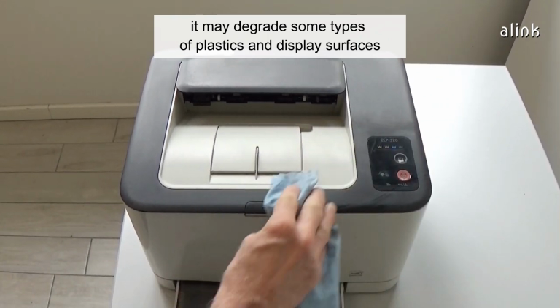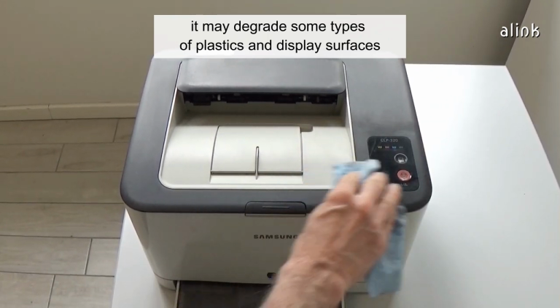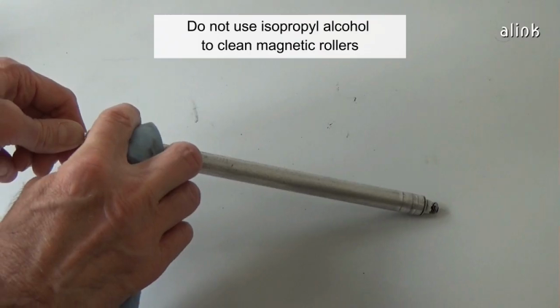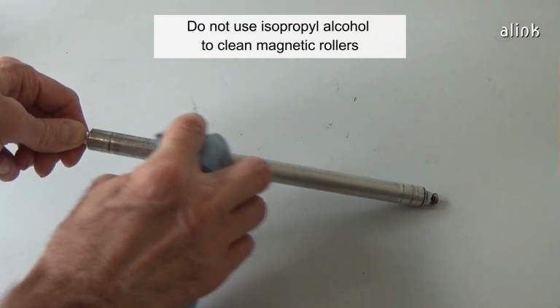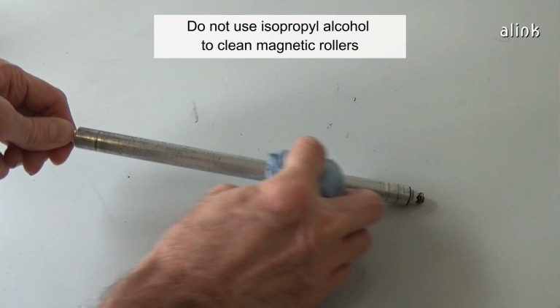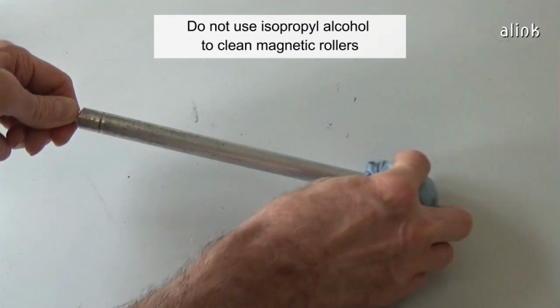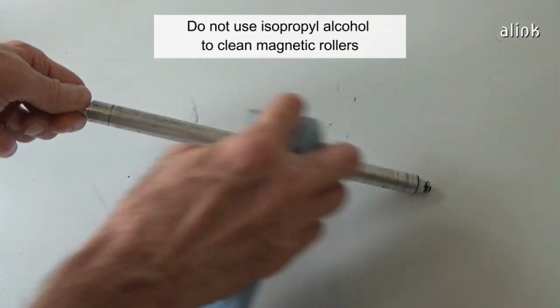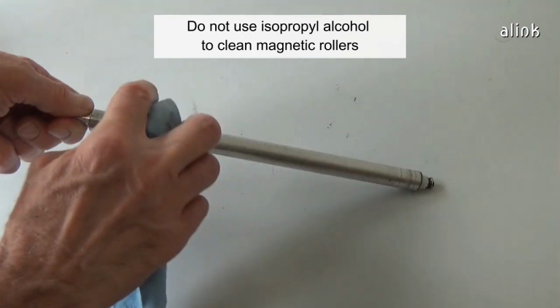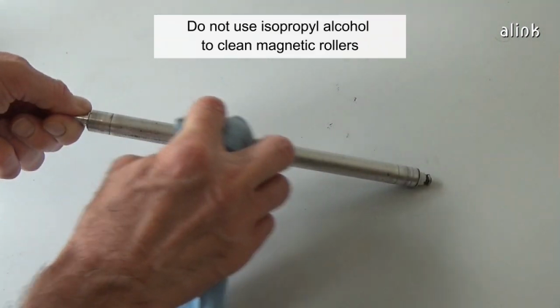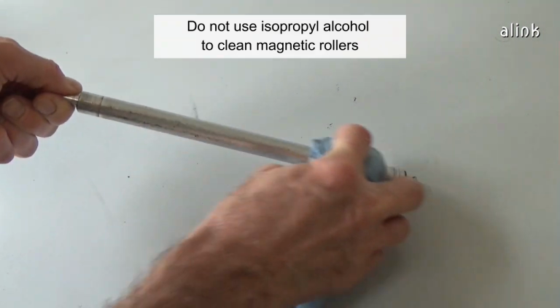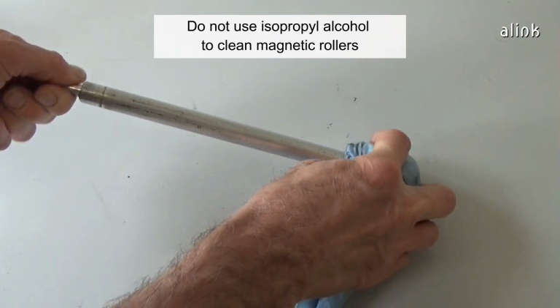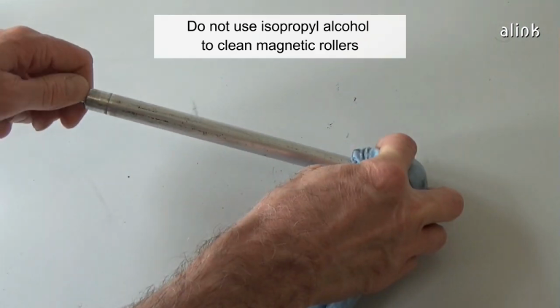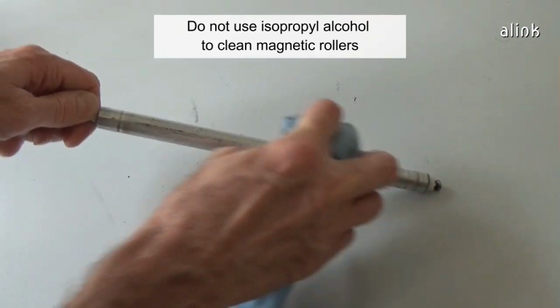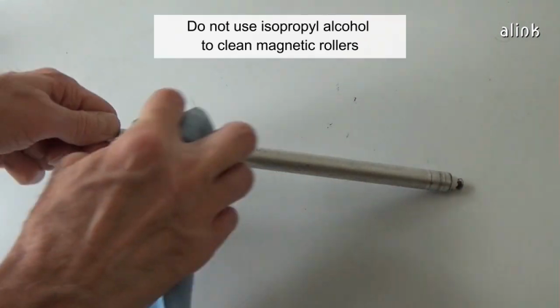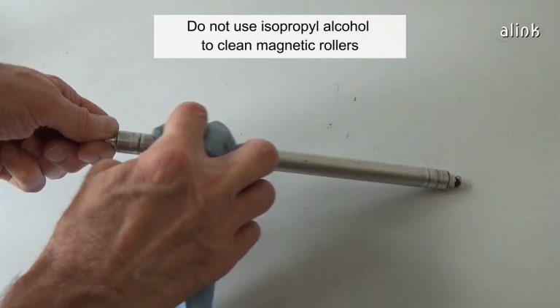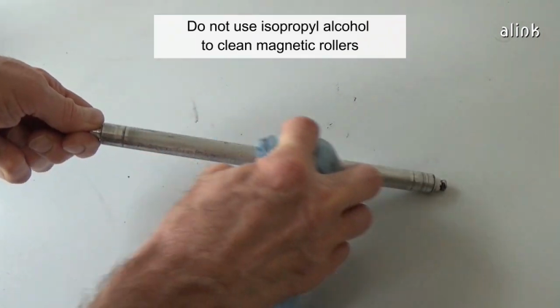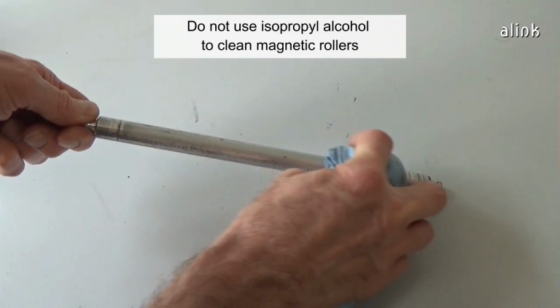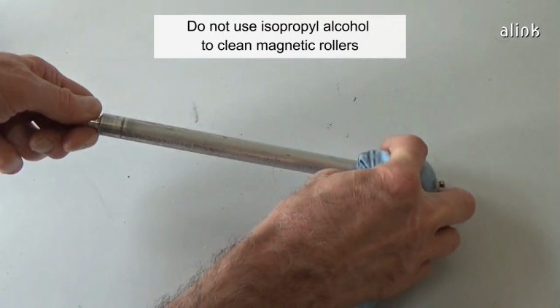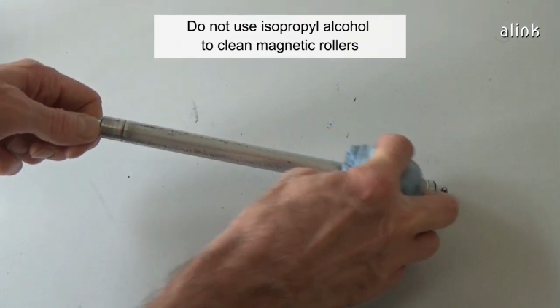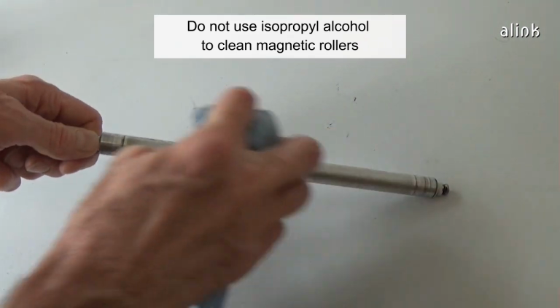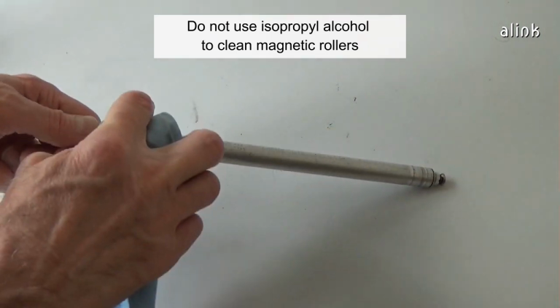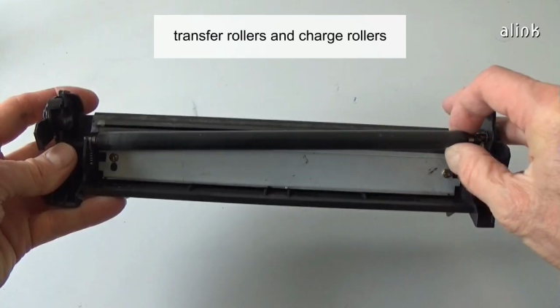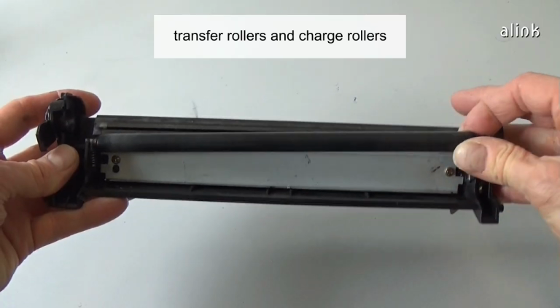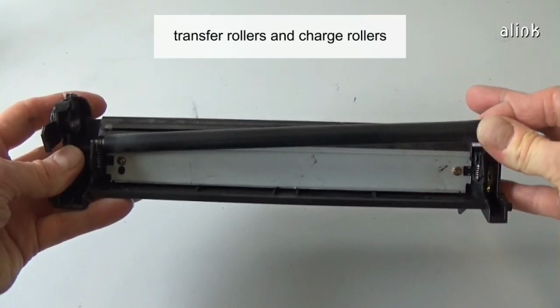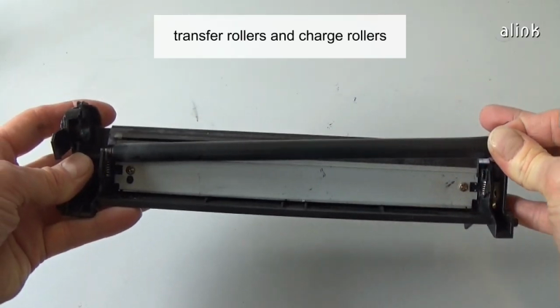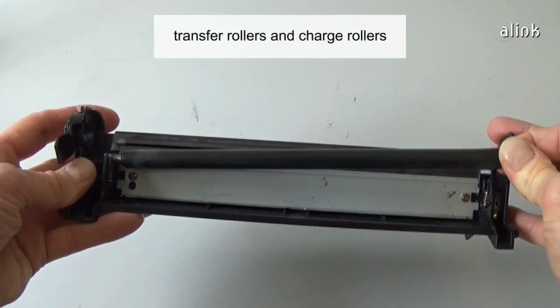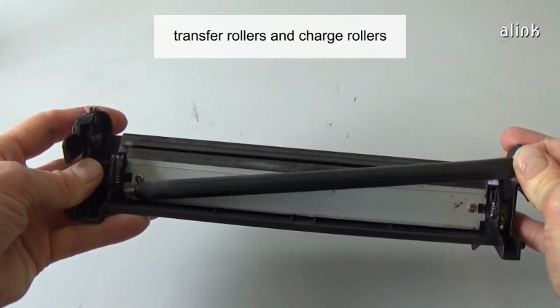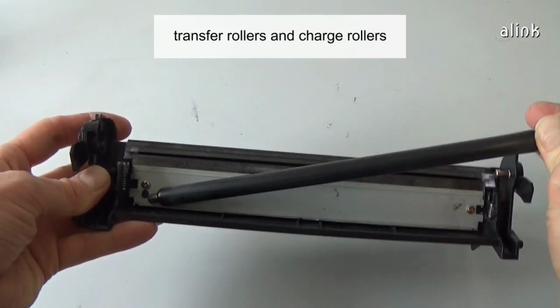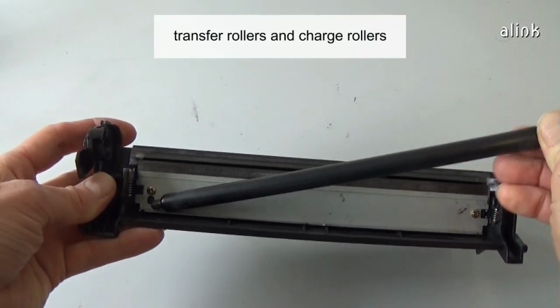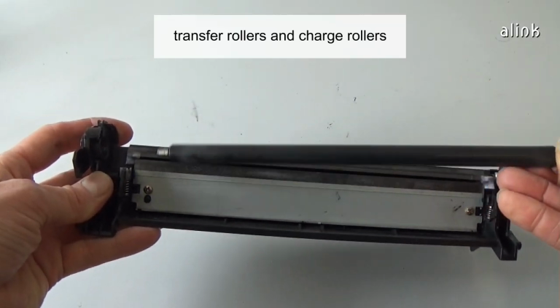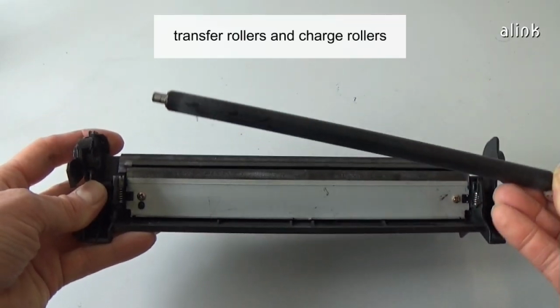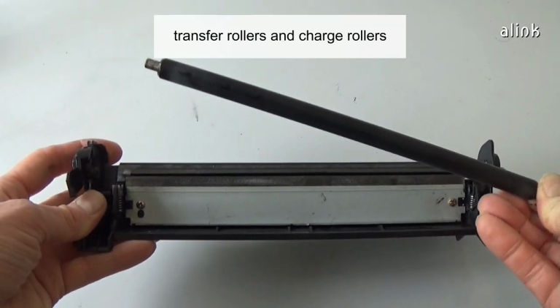Don't use isopropyl alcohol to clean magnetic rollers, transfer rollers, and charge rollers.